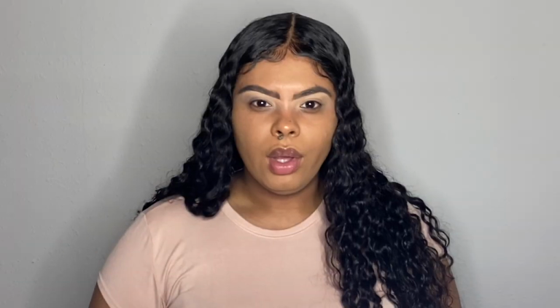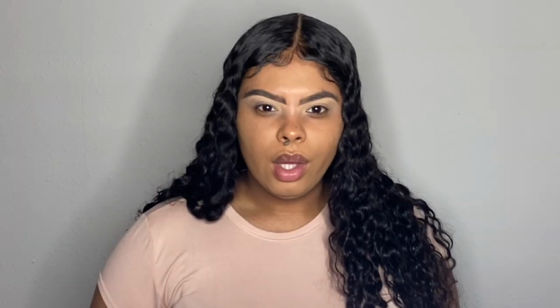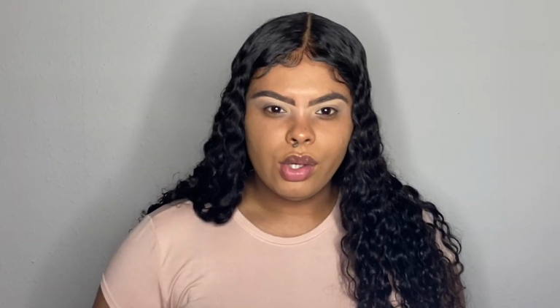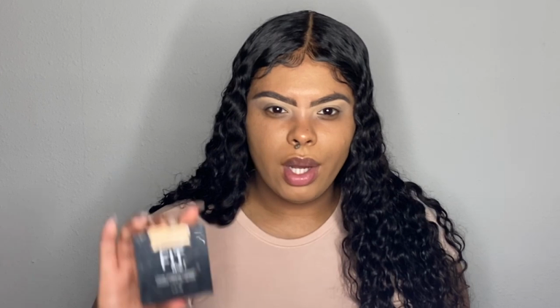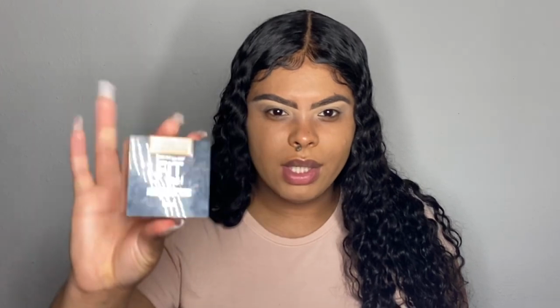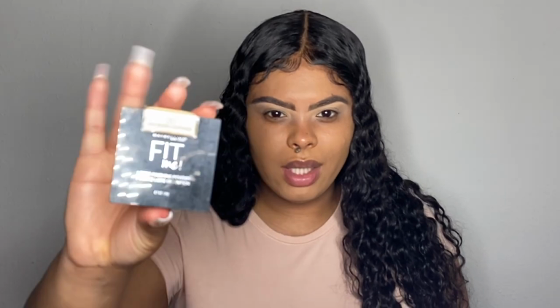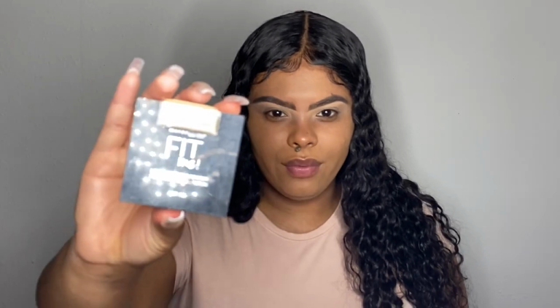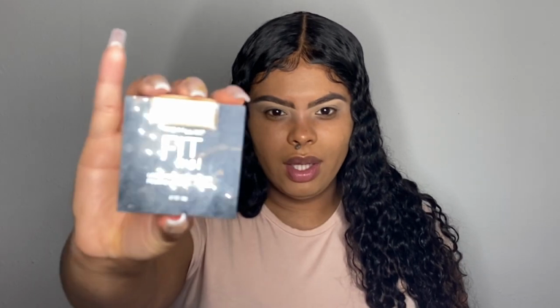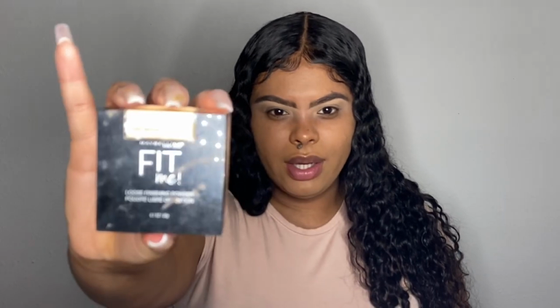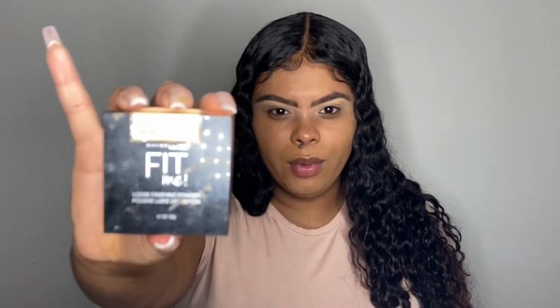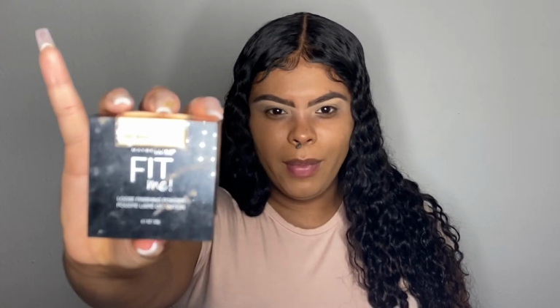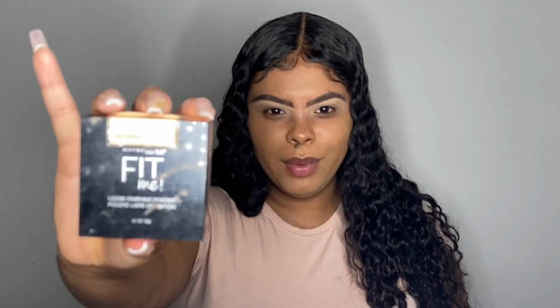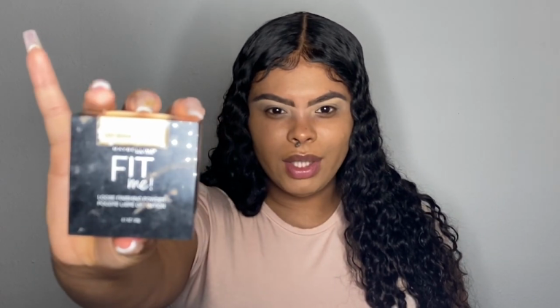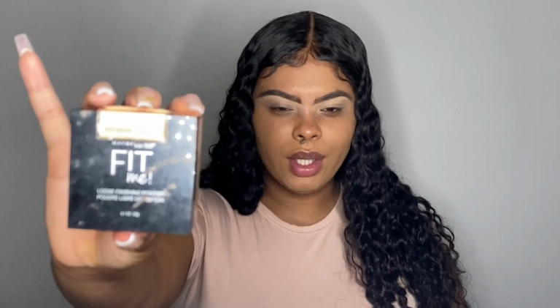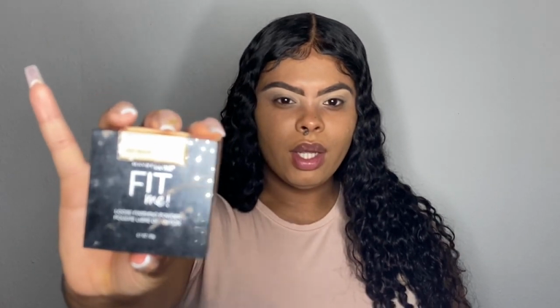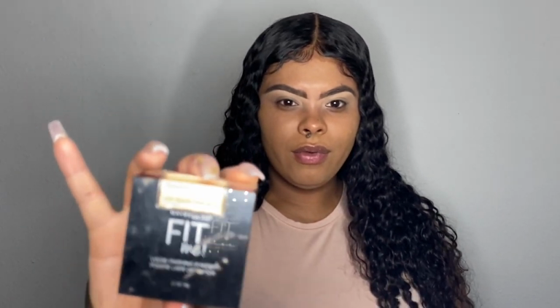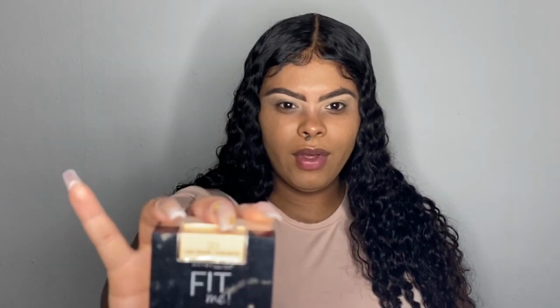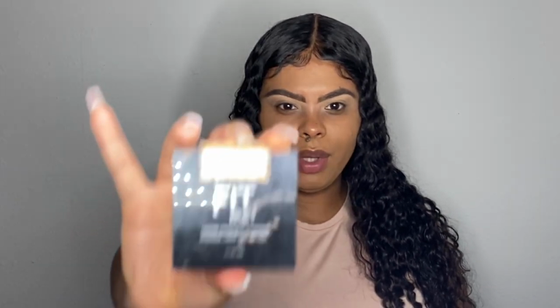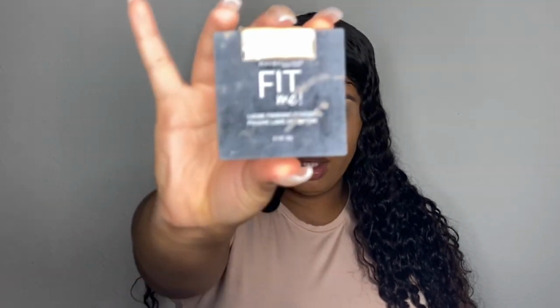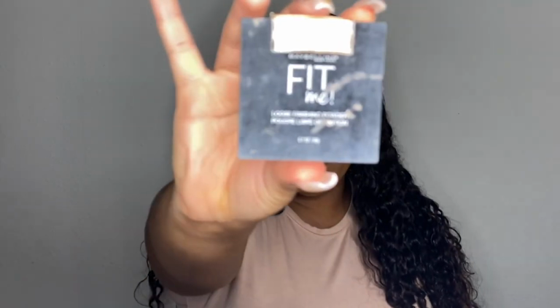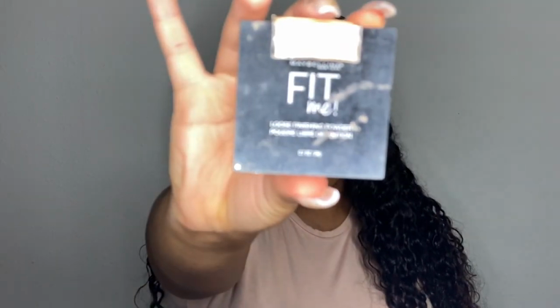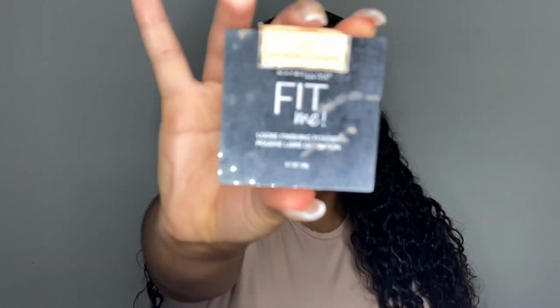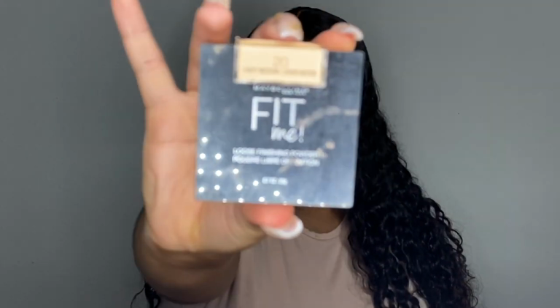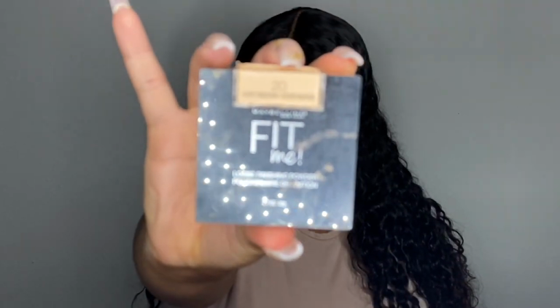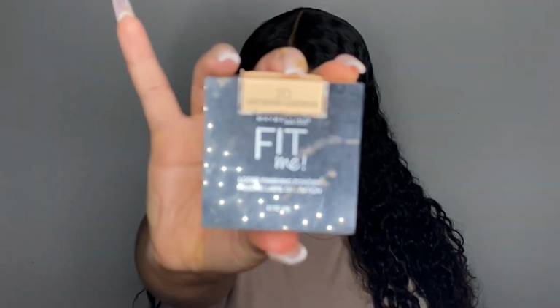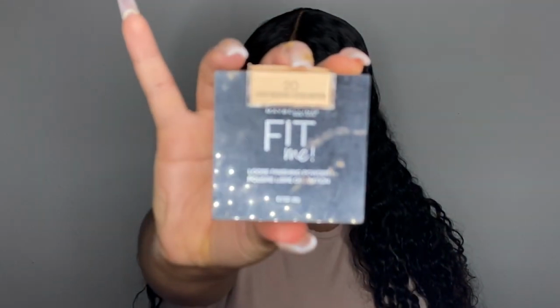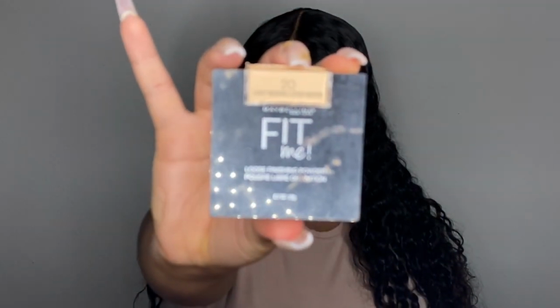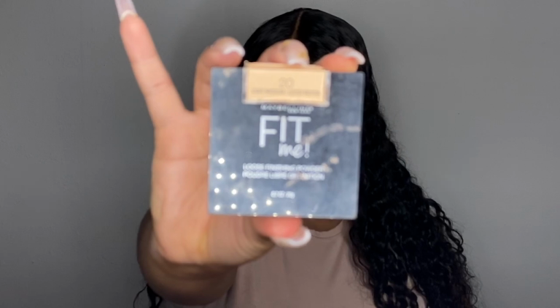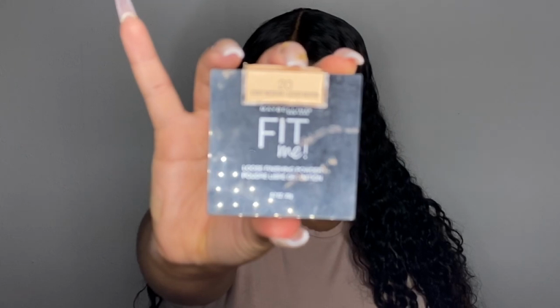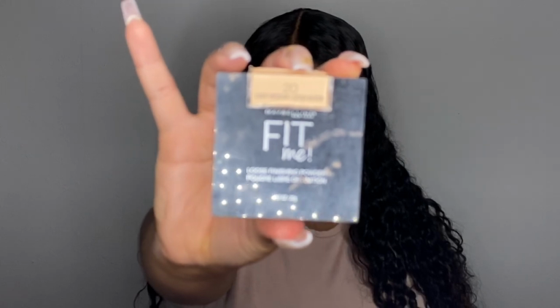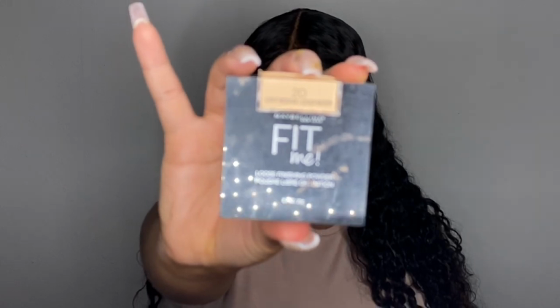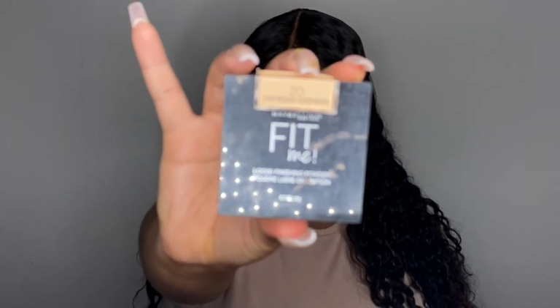Now I'm going to set everything down with the Maybelline Fit Me Boost Powder in shade 20.